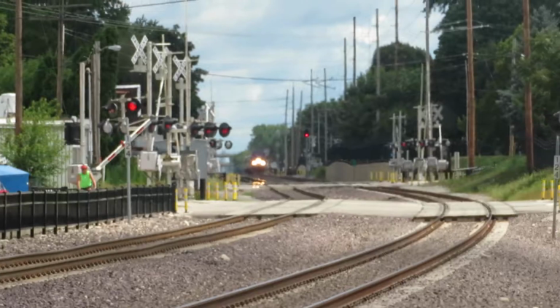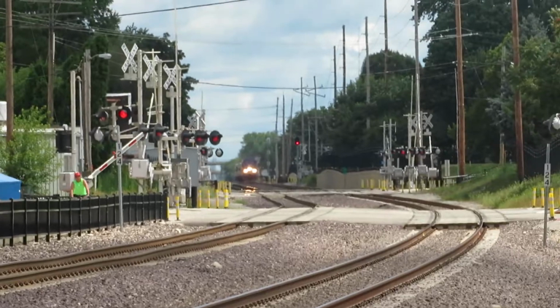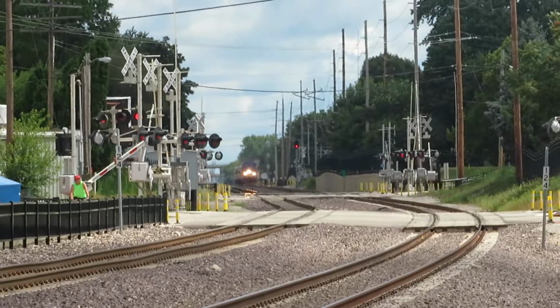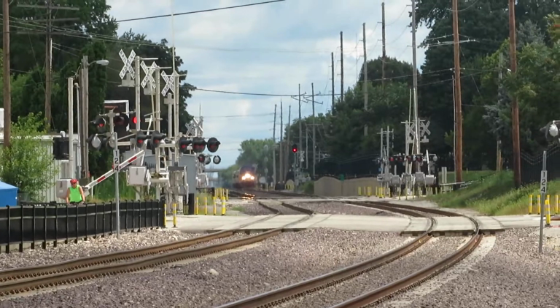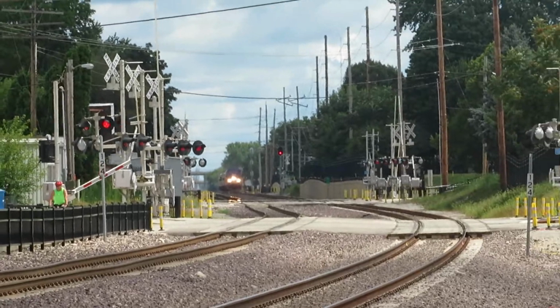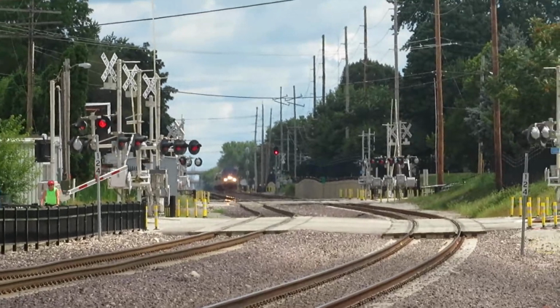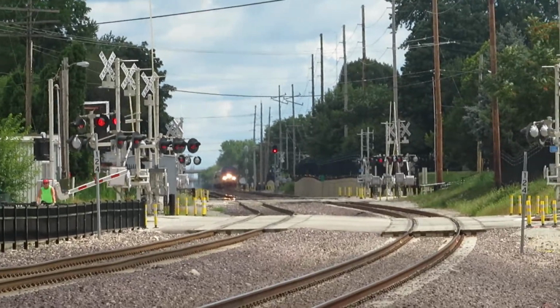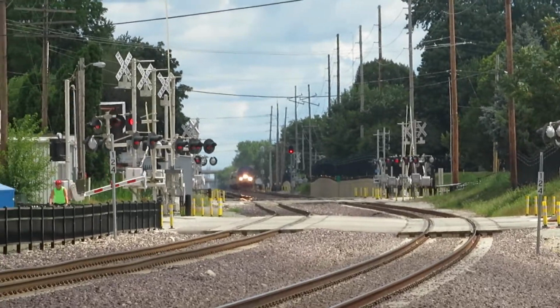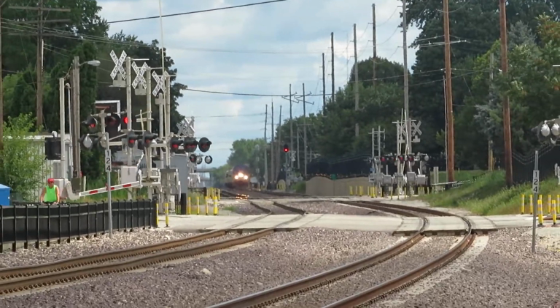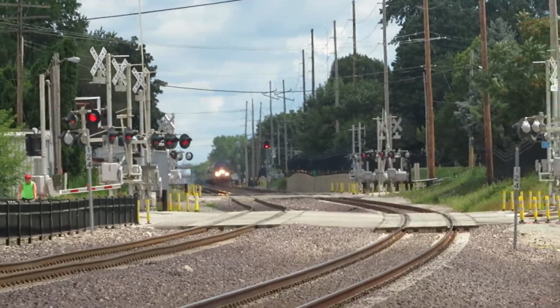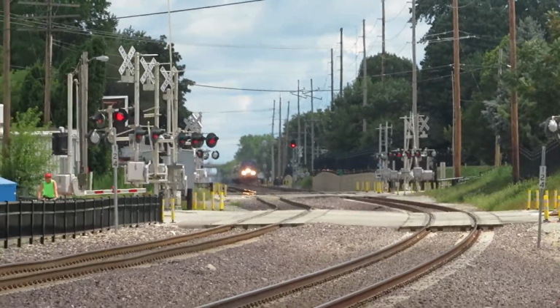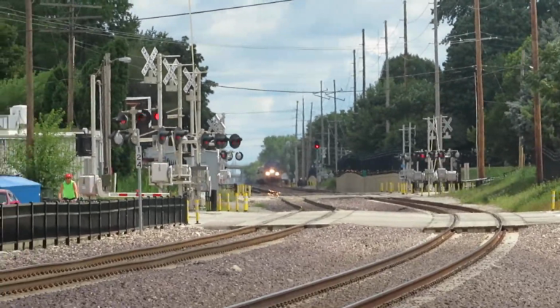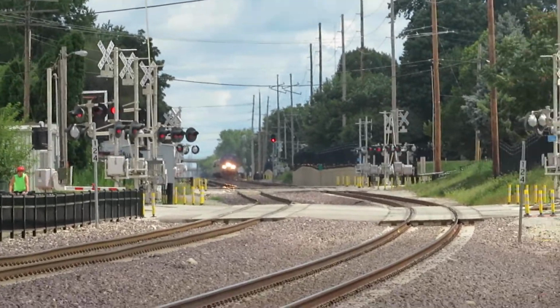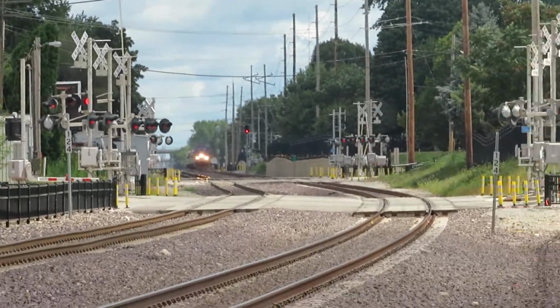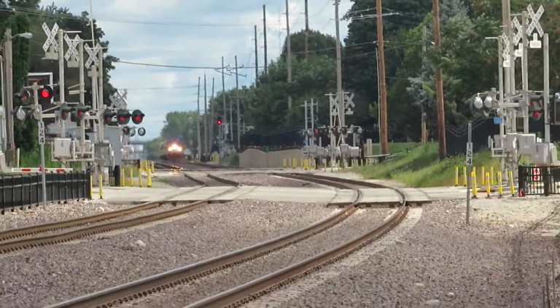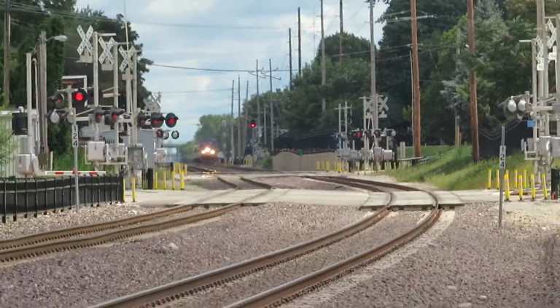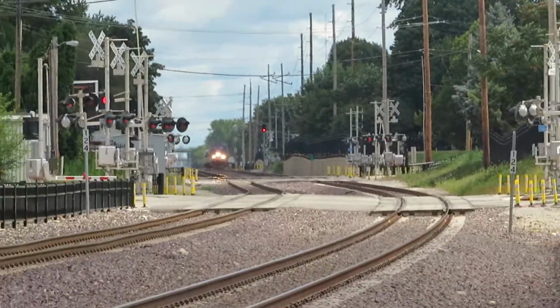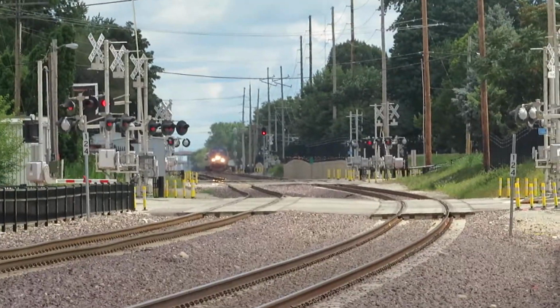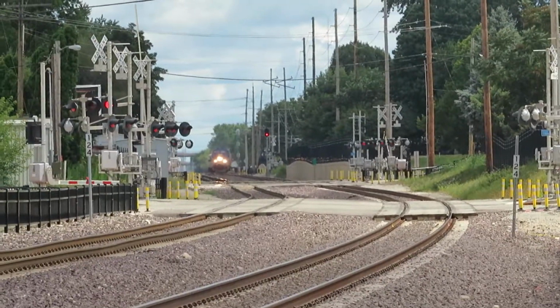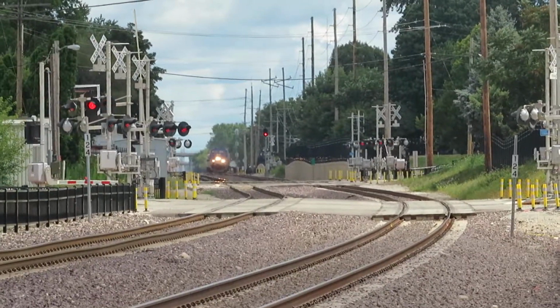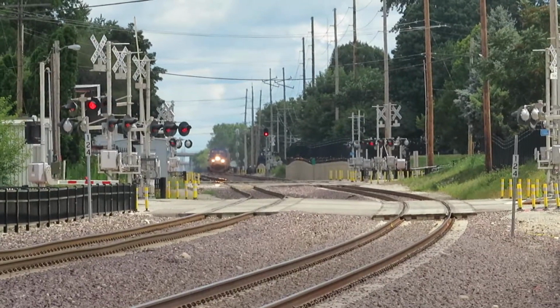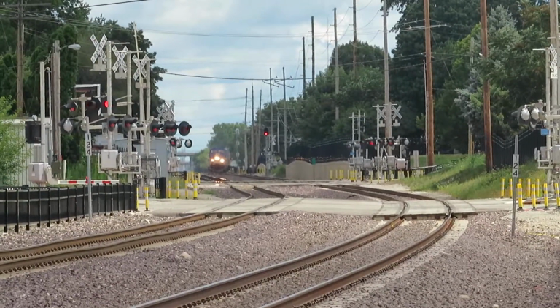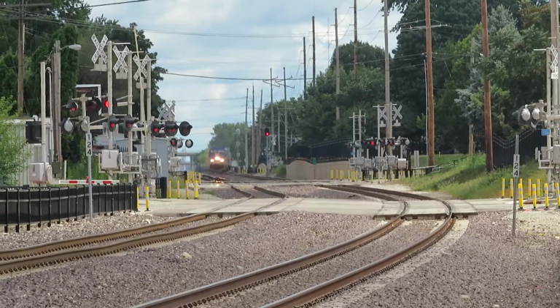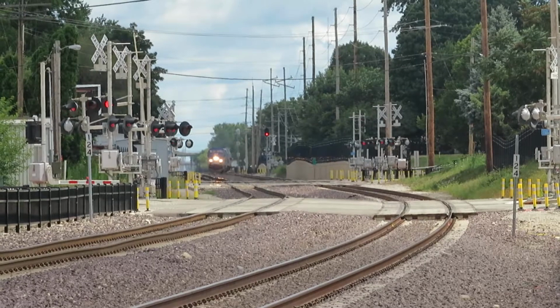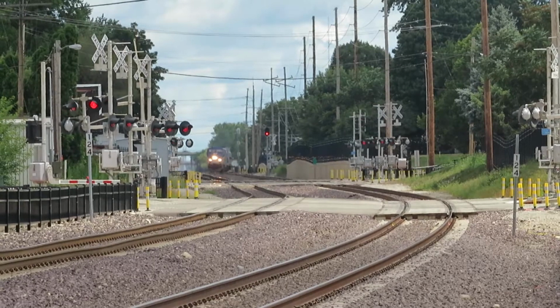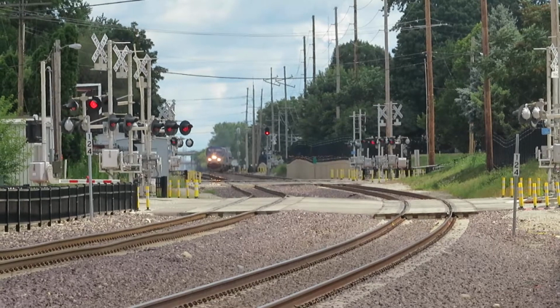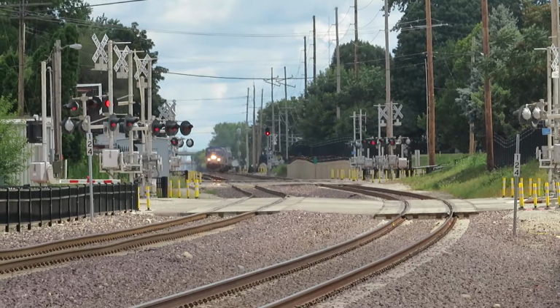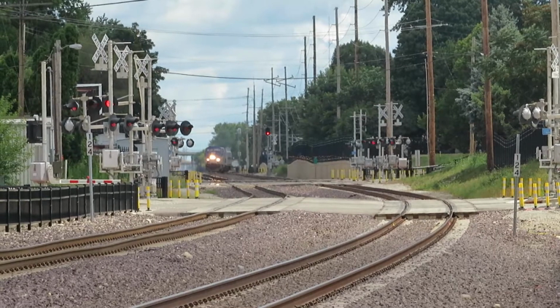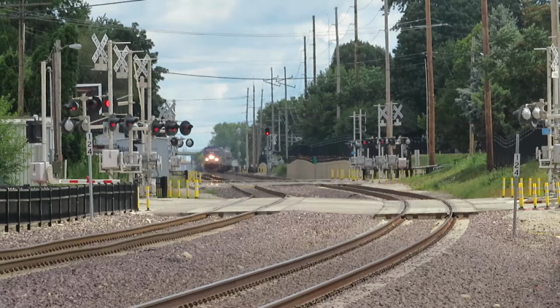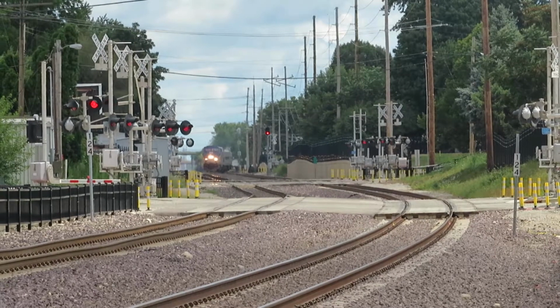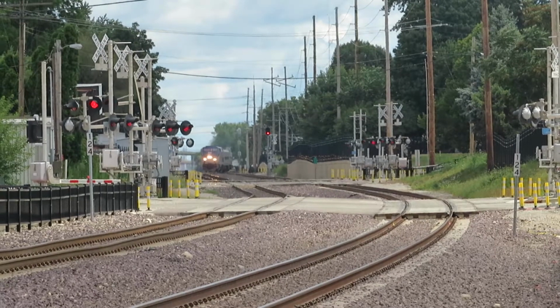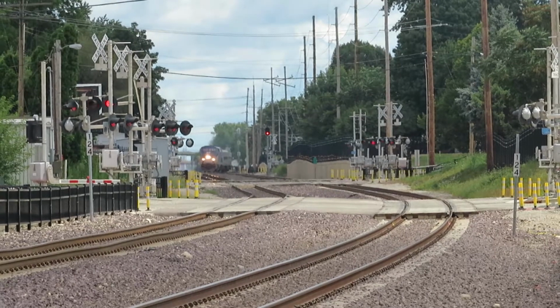Hi, I'm NoNormal822. Here comes Amtrak 303 into Bloomington Normal Station.